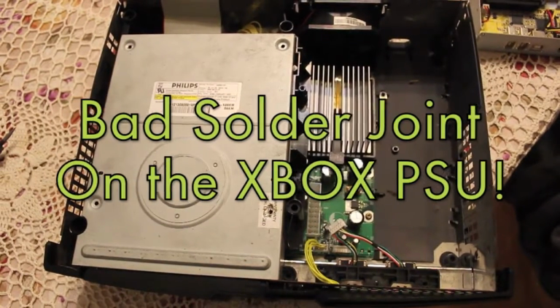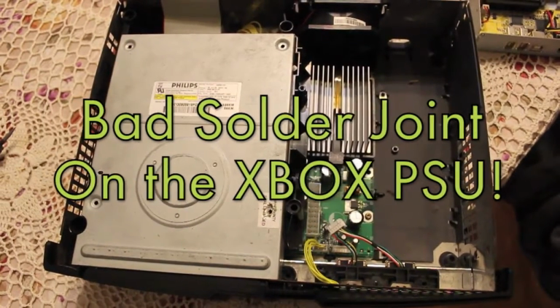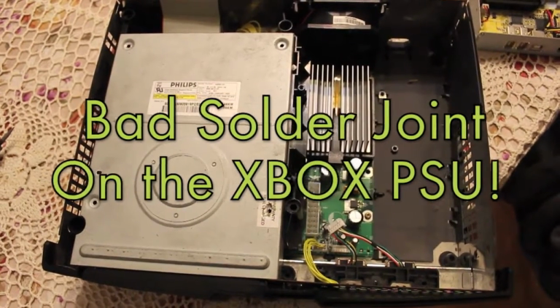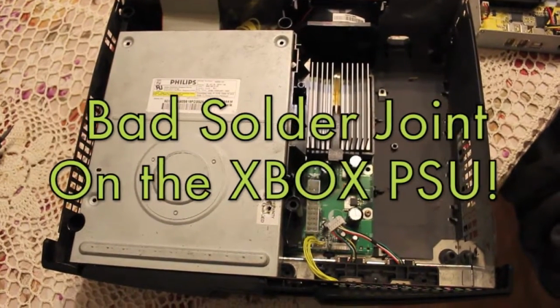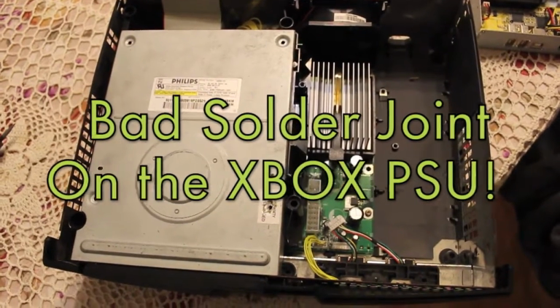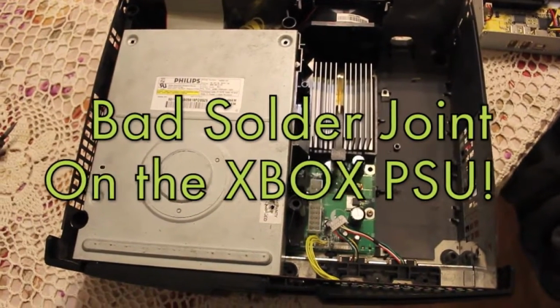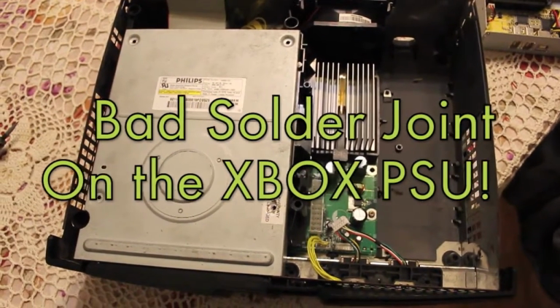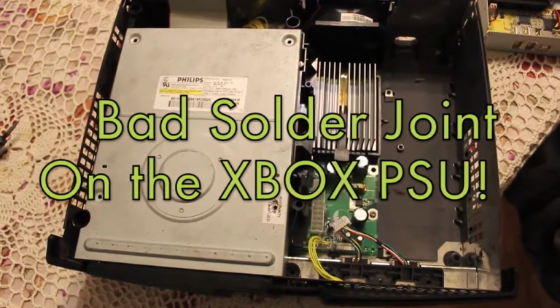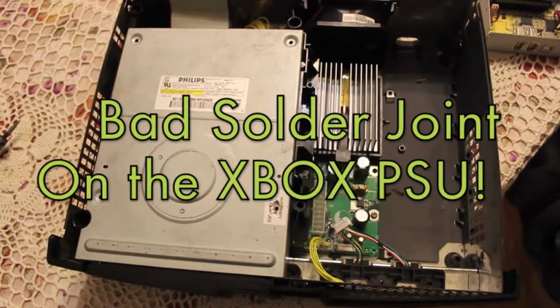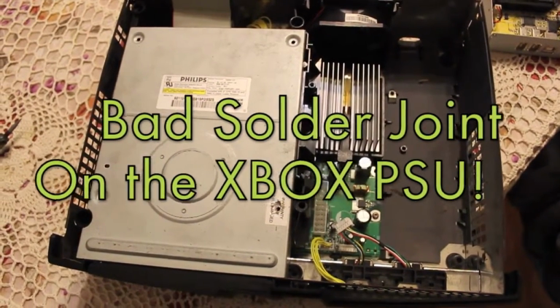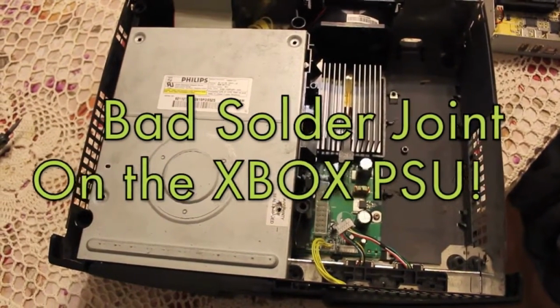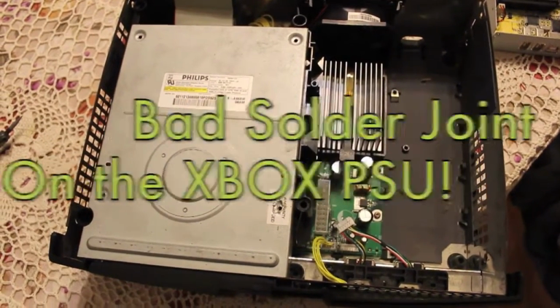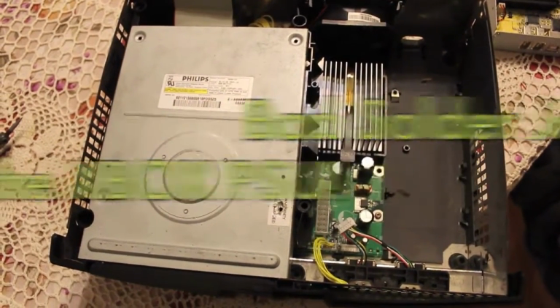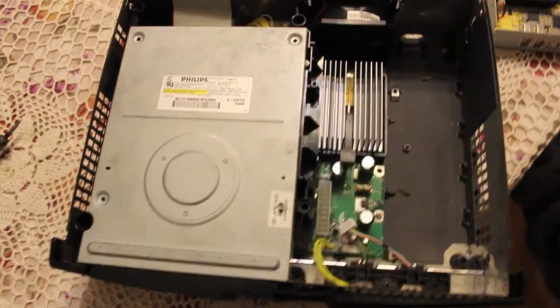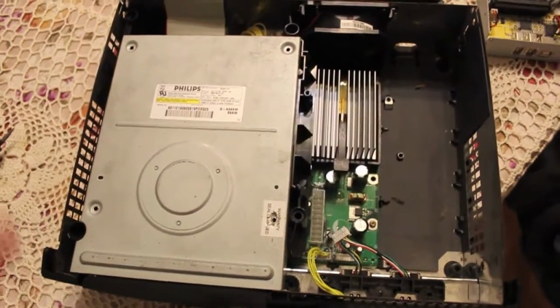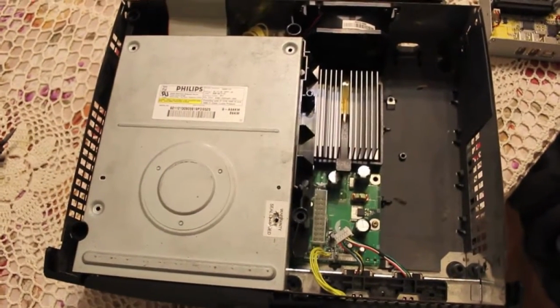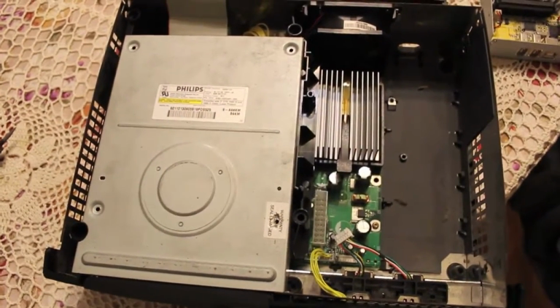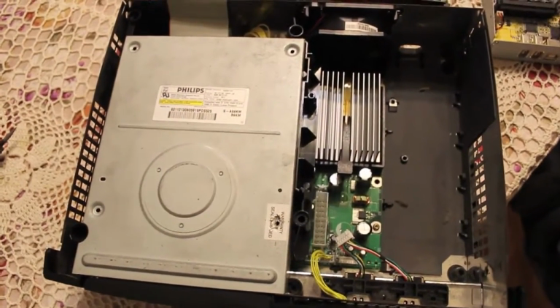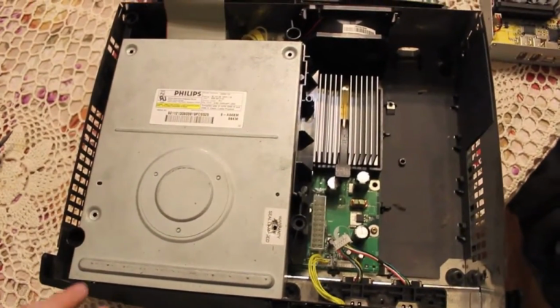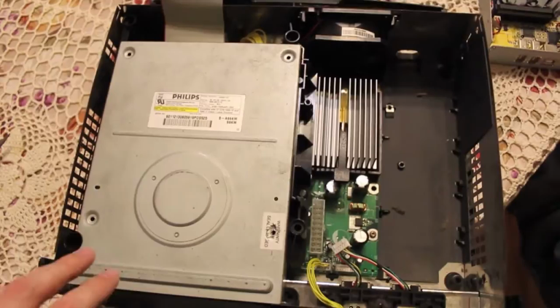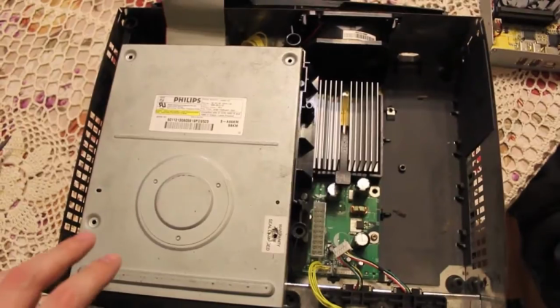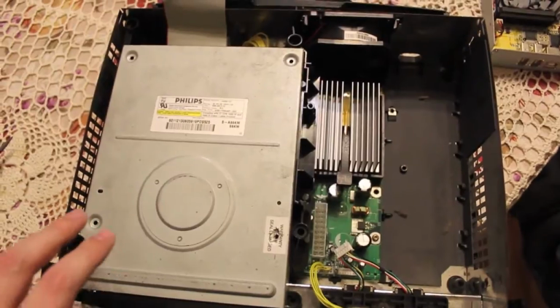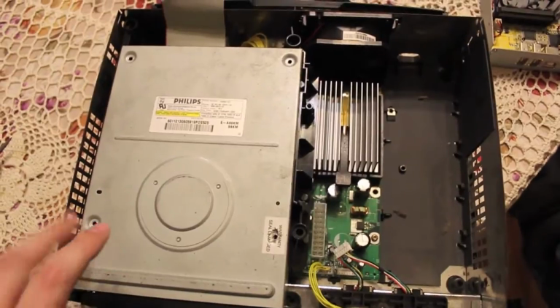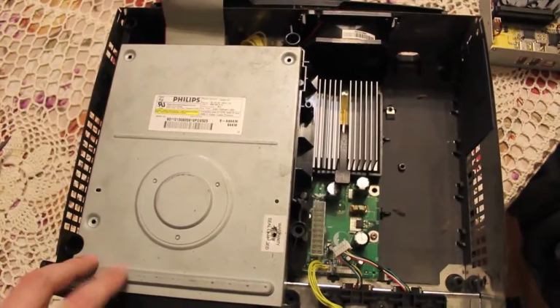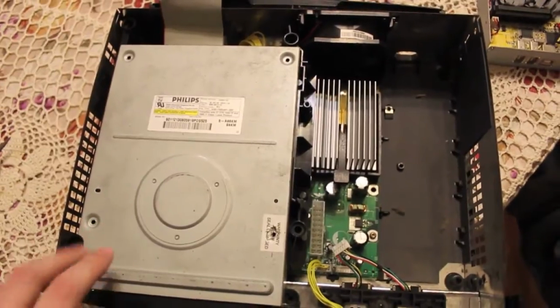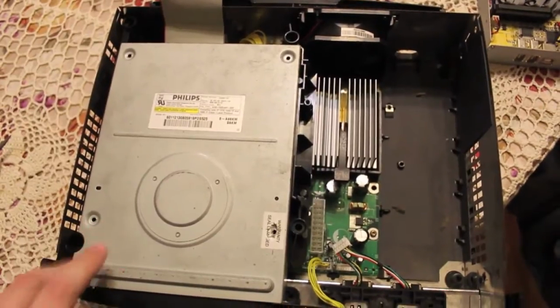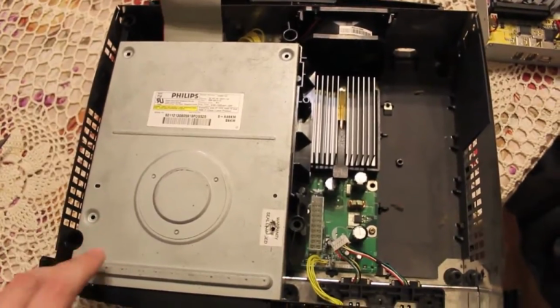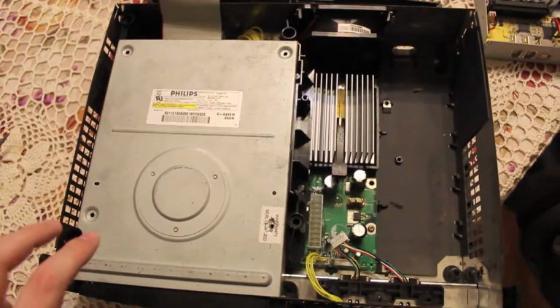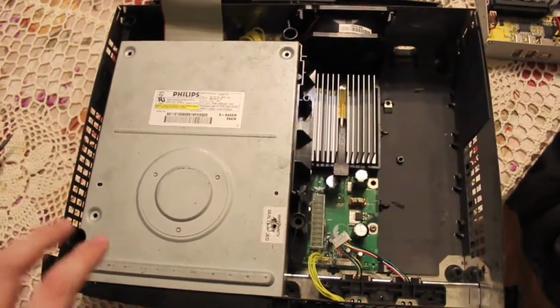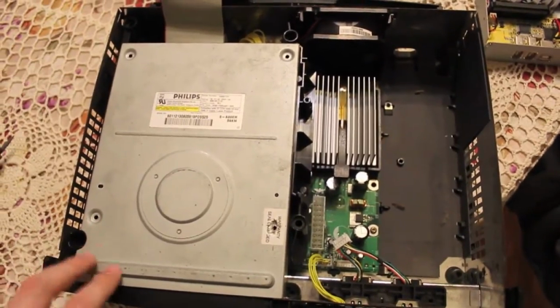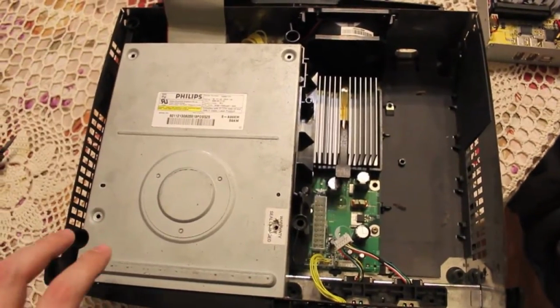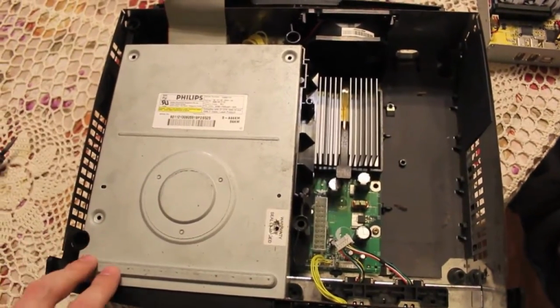Another day, another Xbox. Well, it's the same Xbox. We're doing the TSOP mod on this.